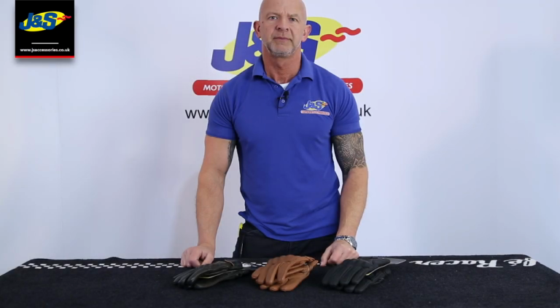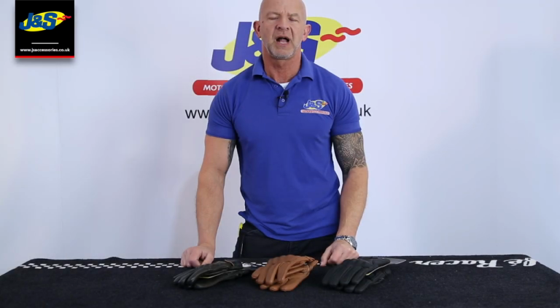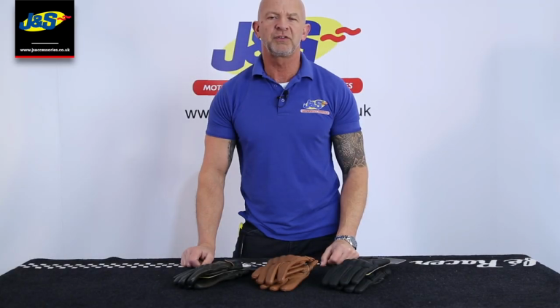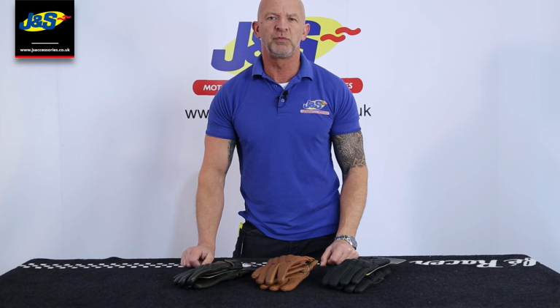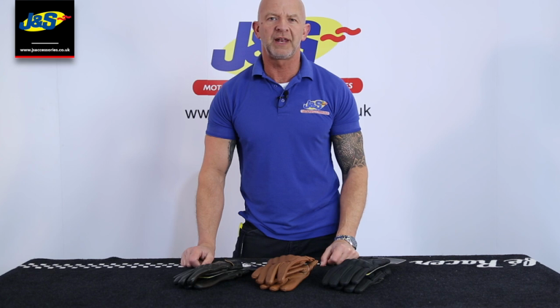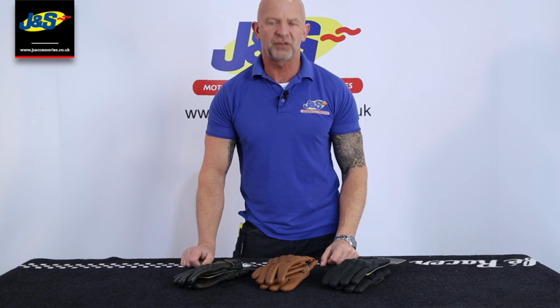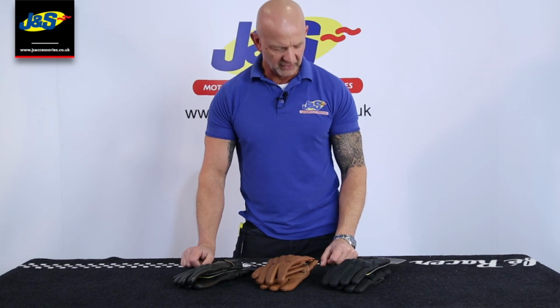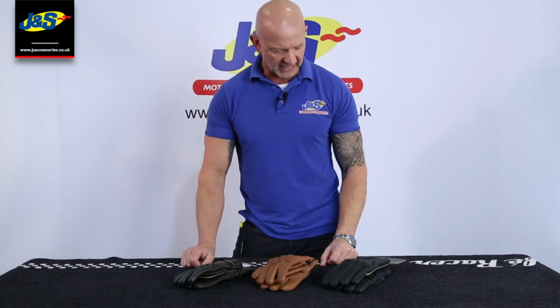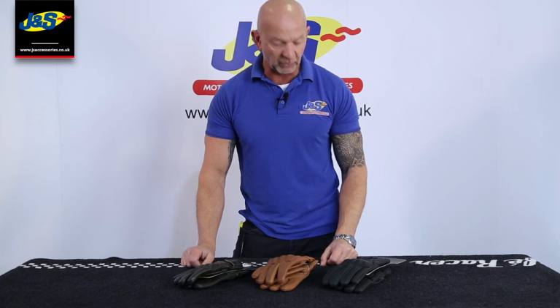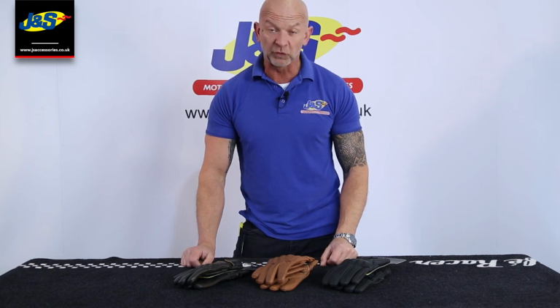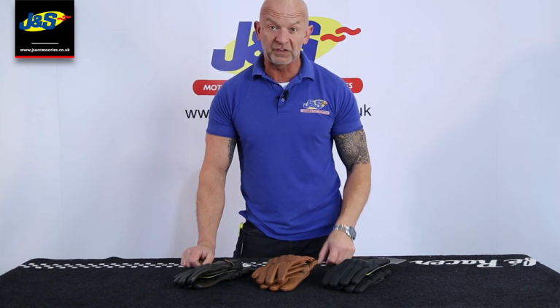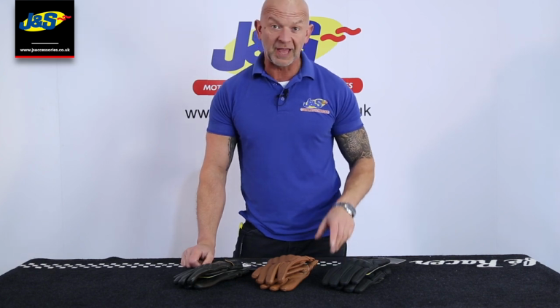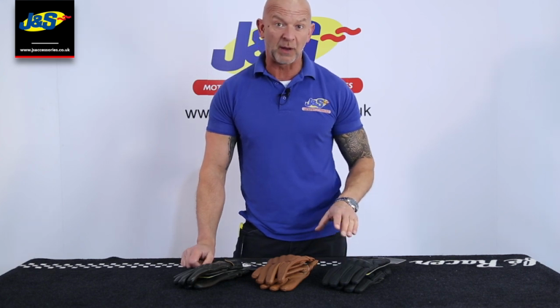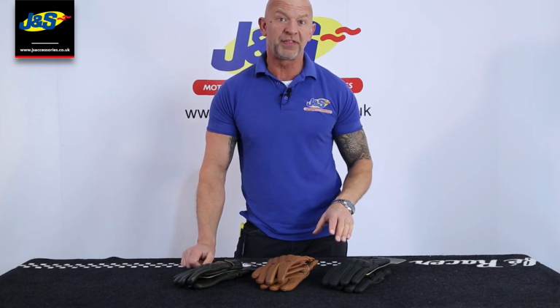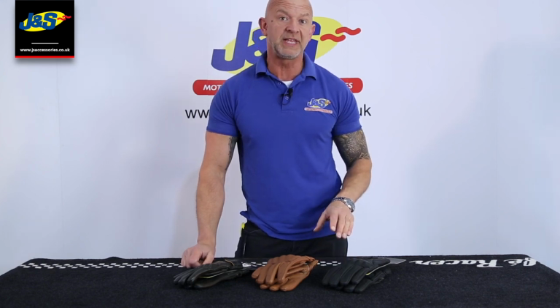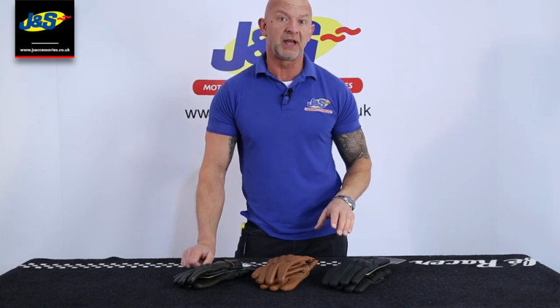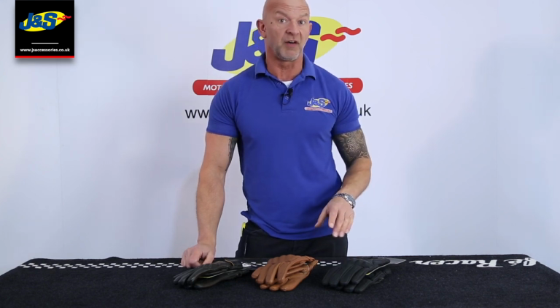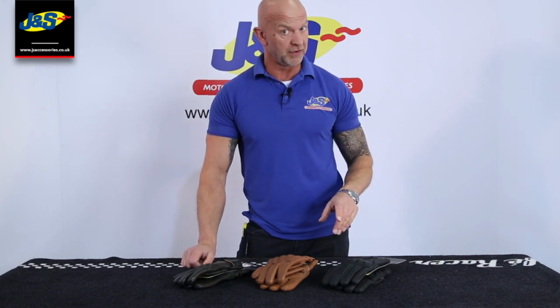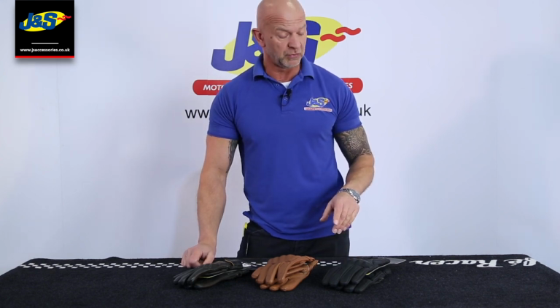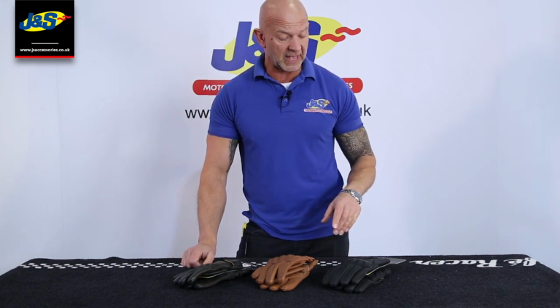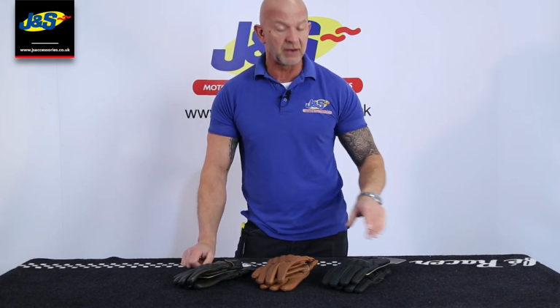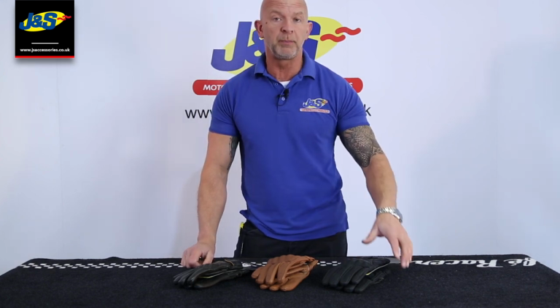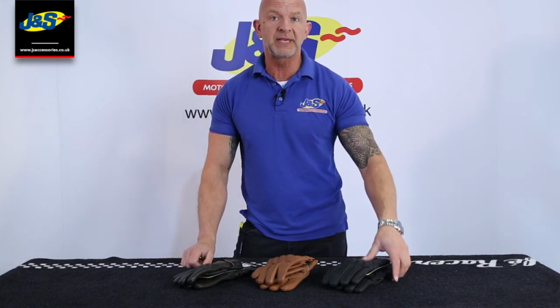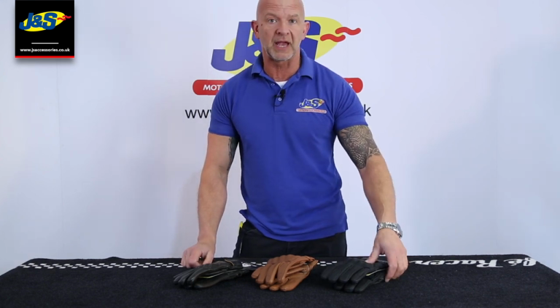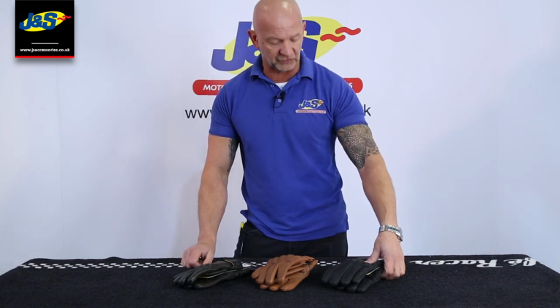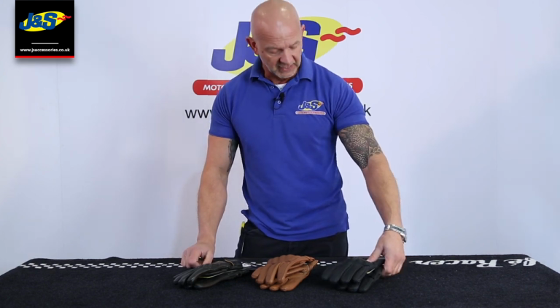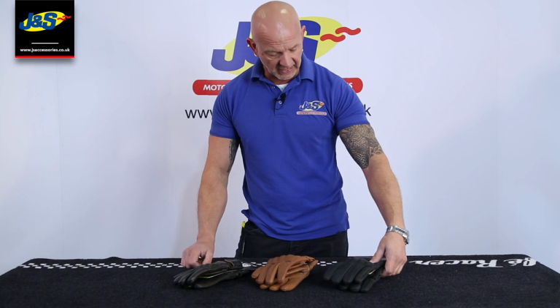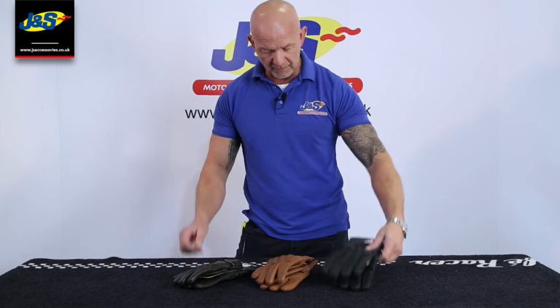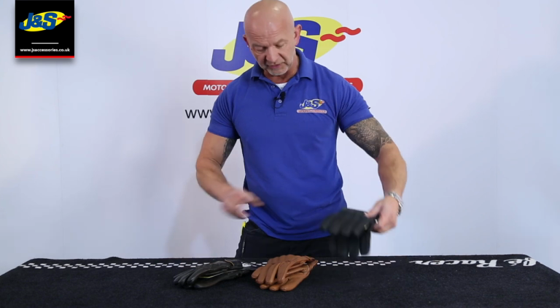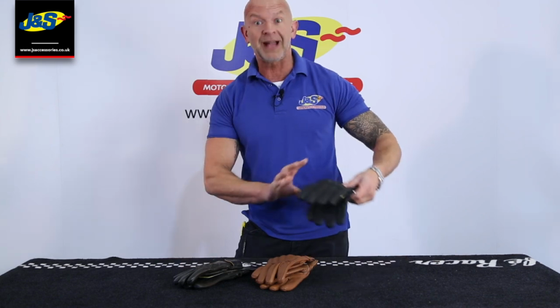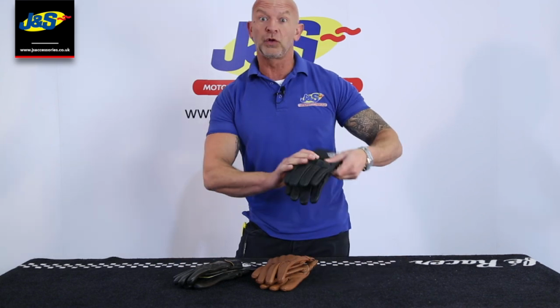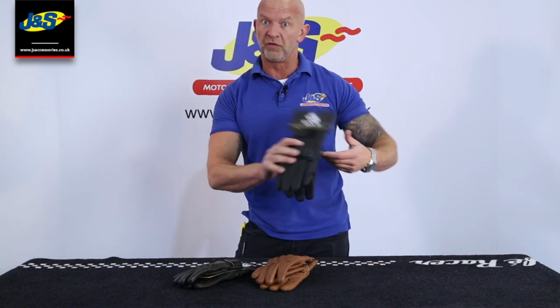Hi, Chris from J&S. I want to talk to you today about our very own BKS Jack glove.